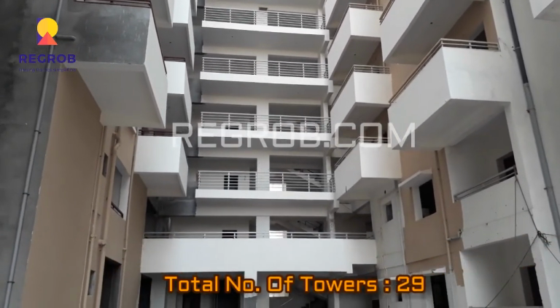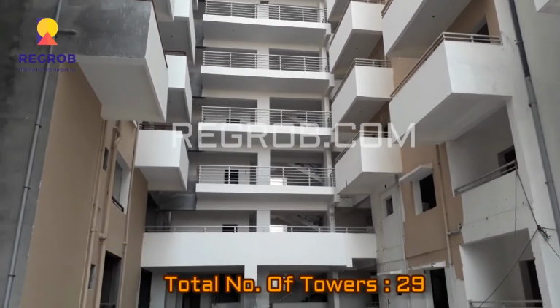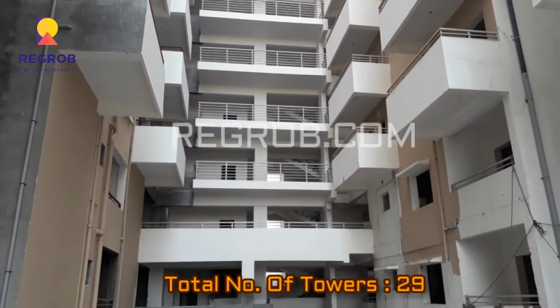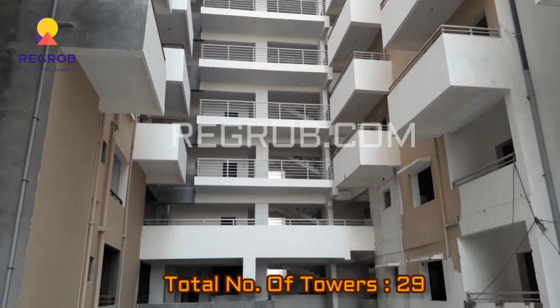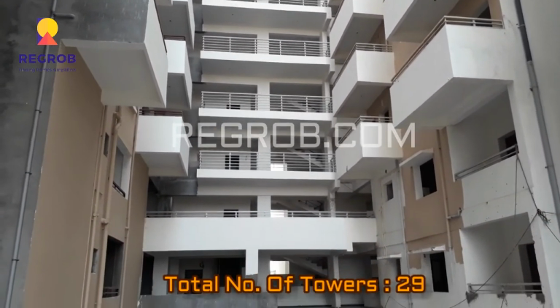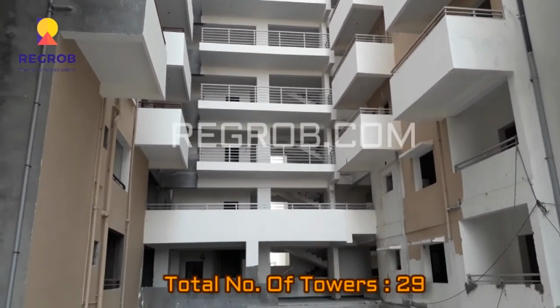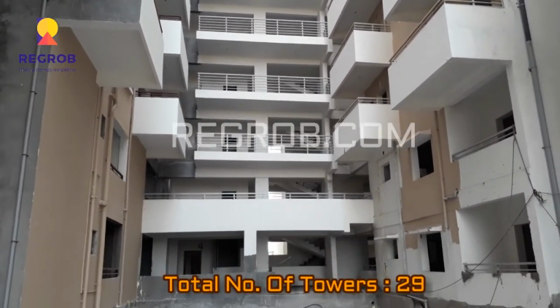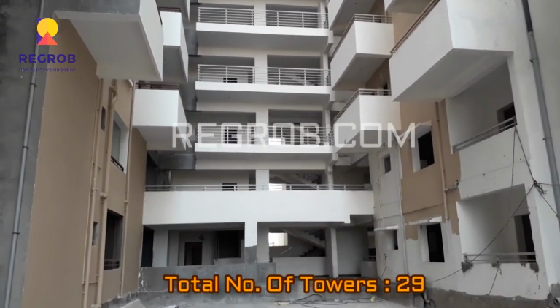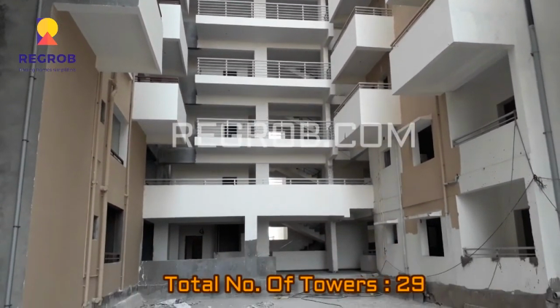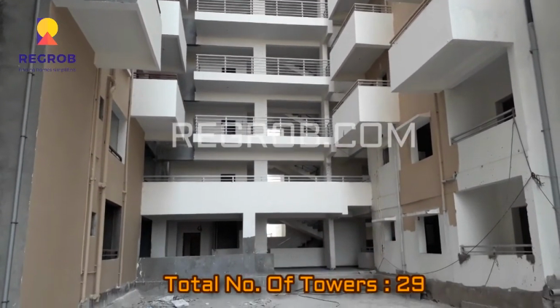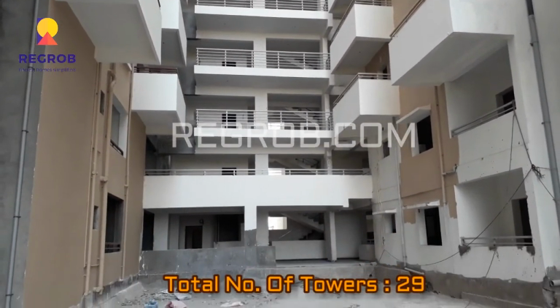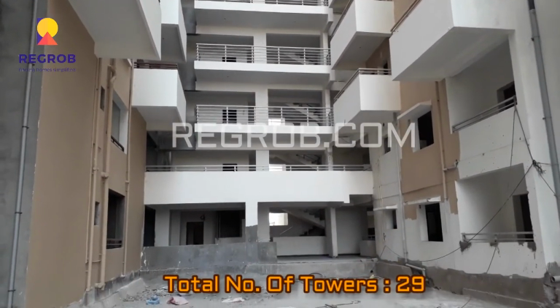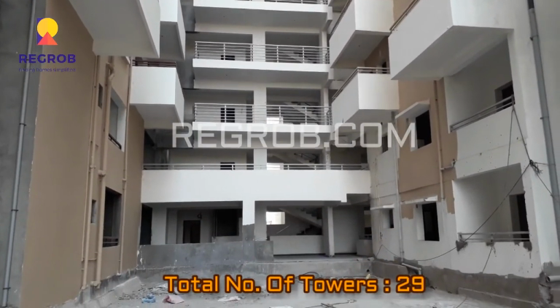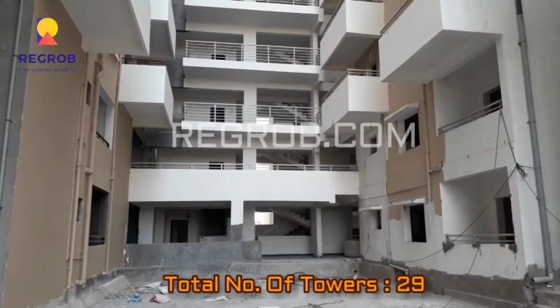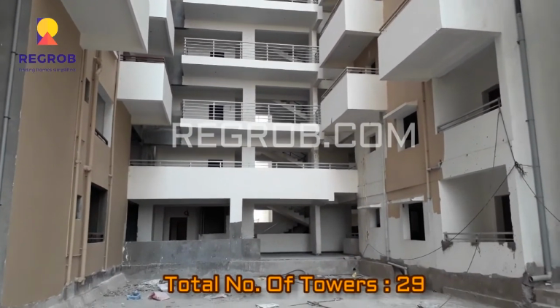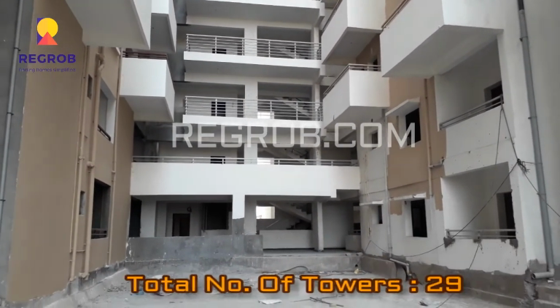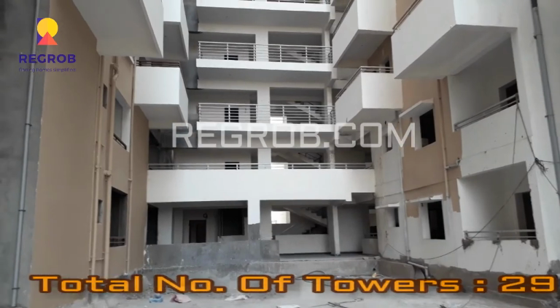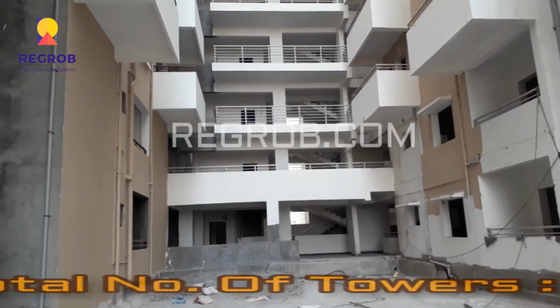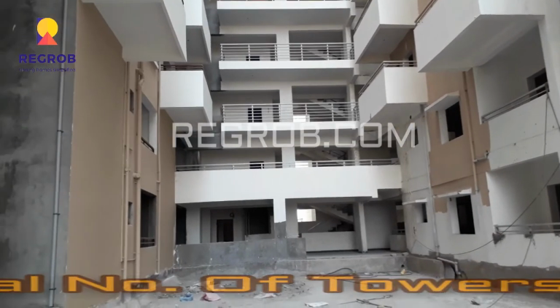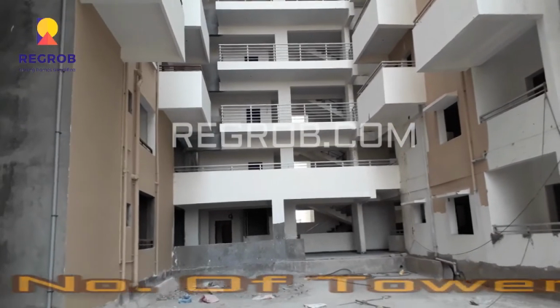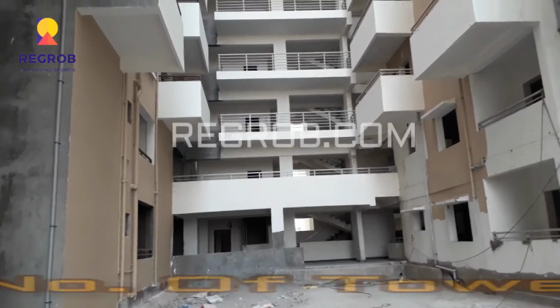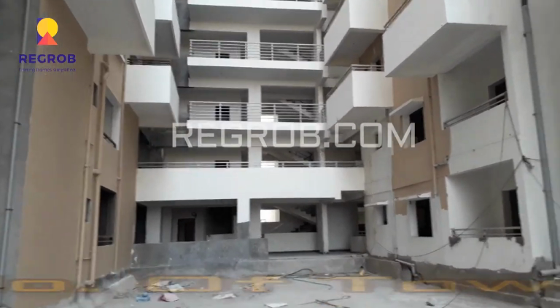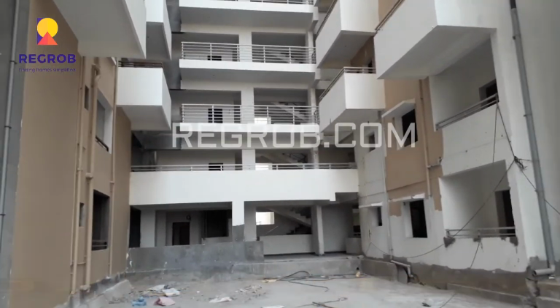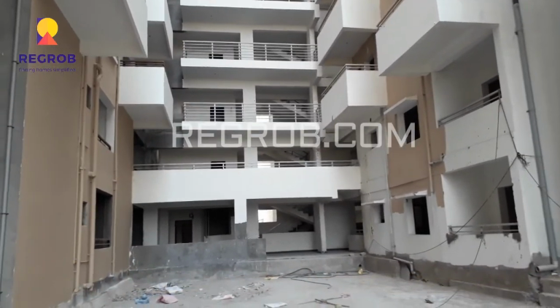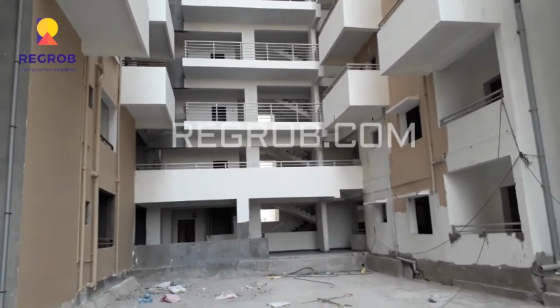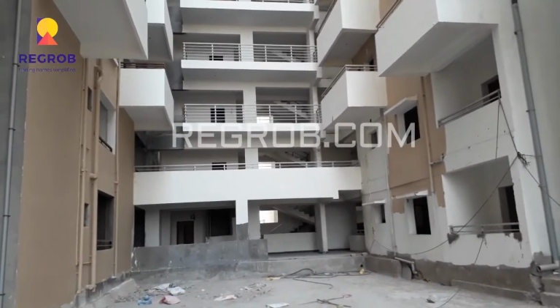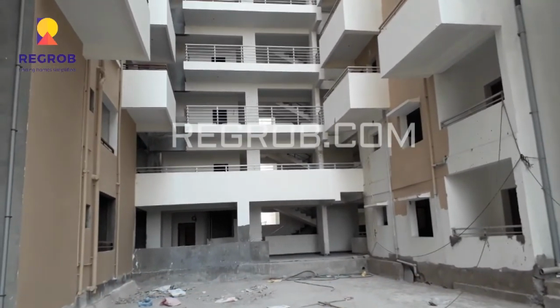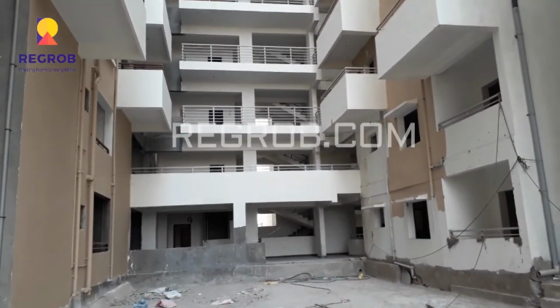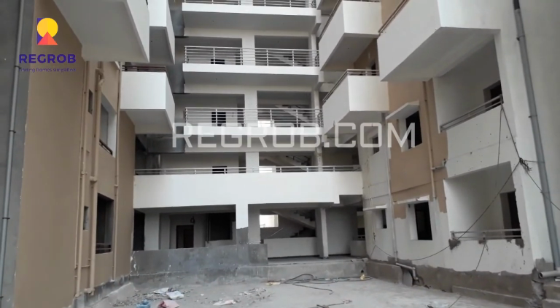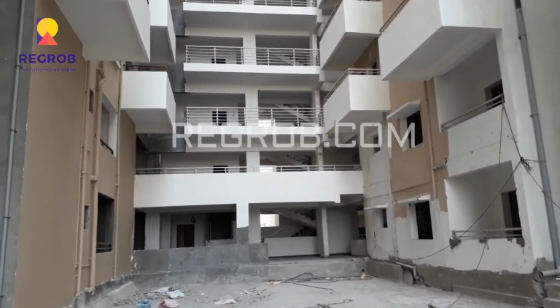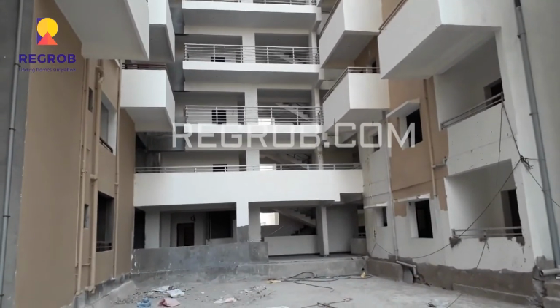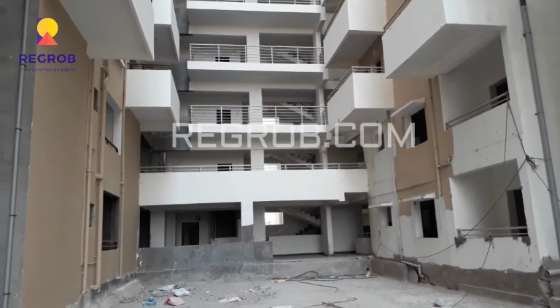The total number of towers in this project is twenty-nine.